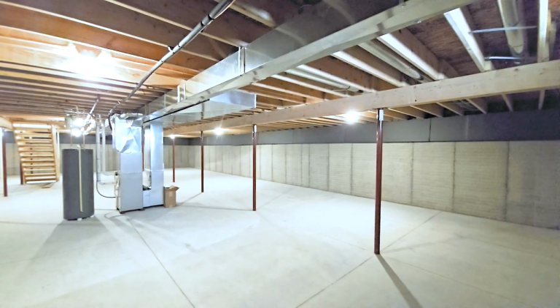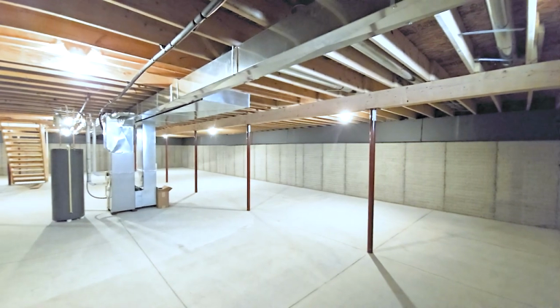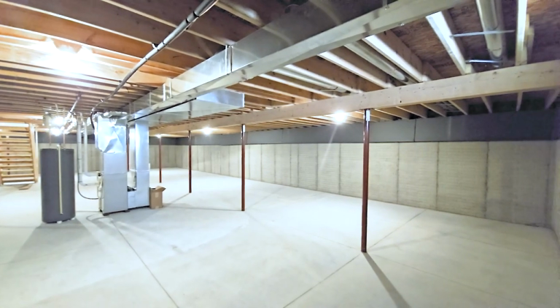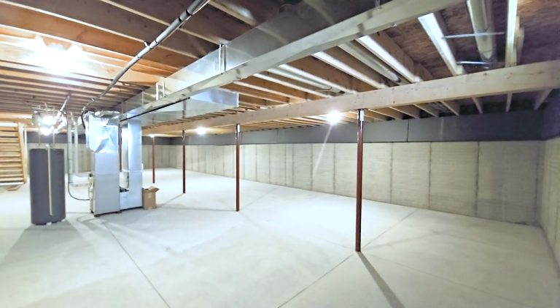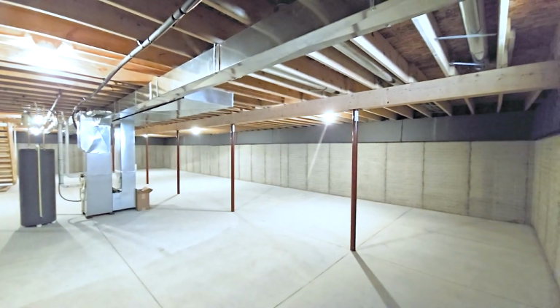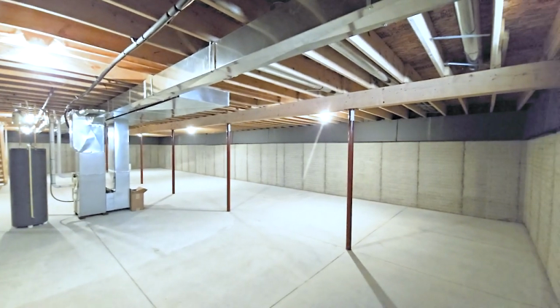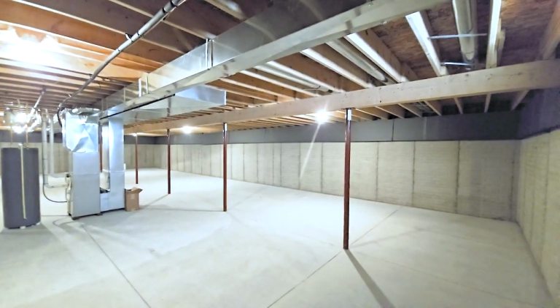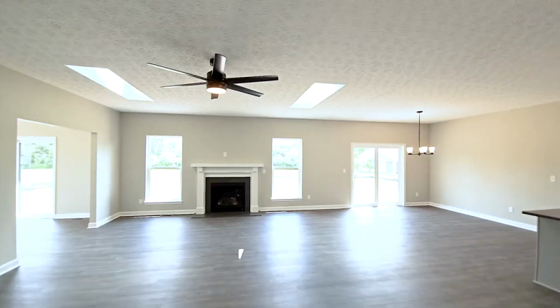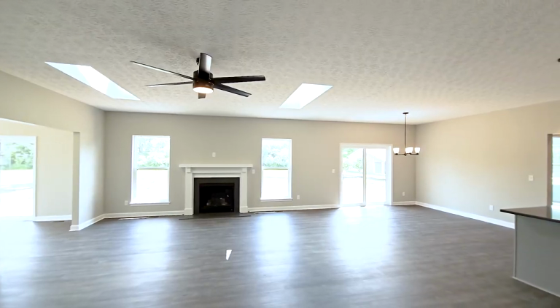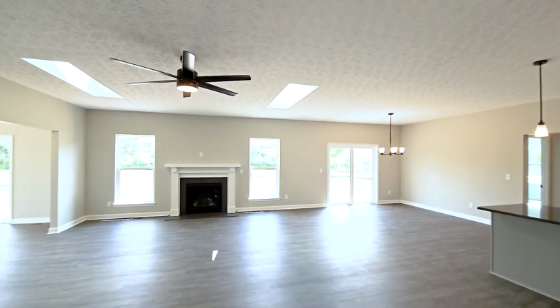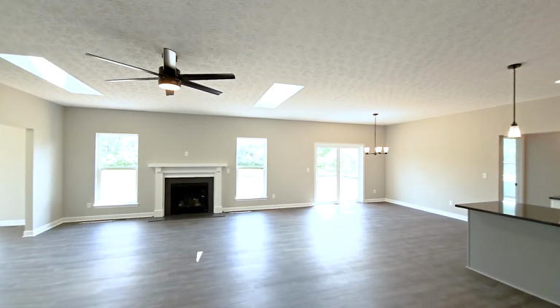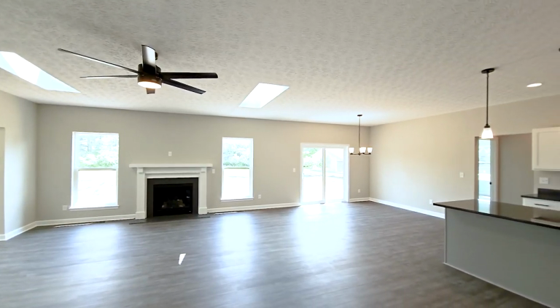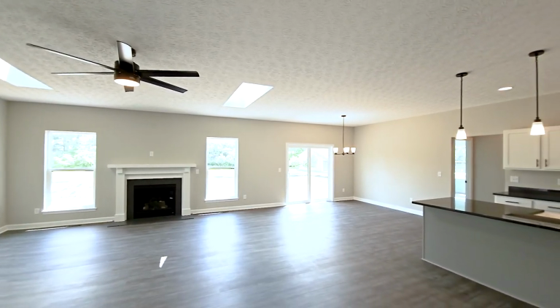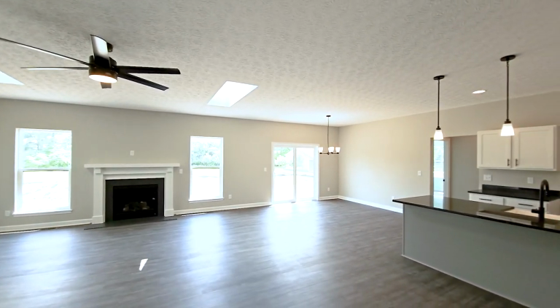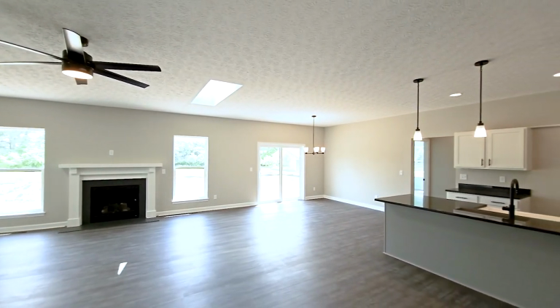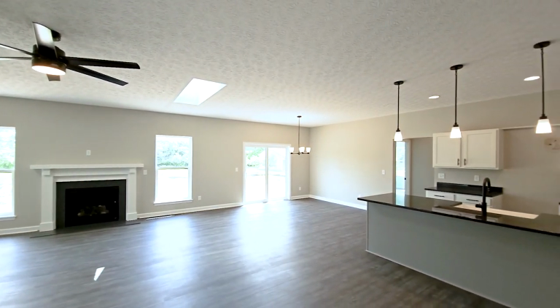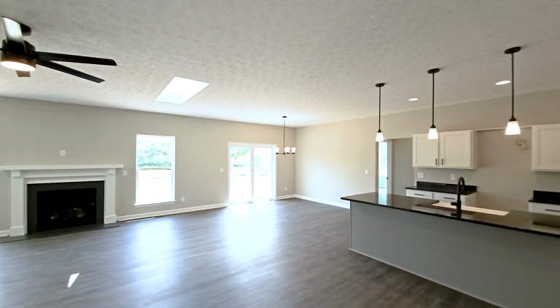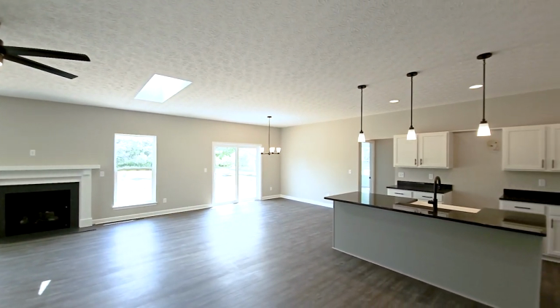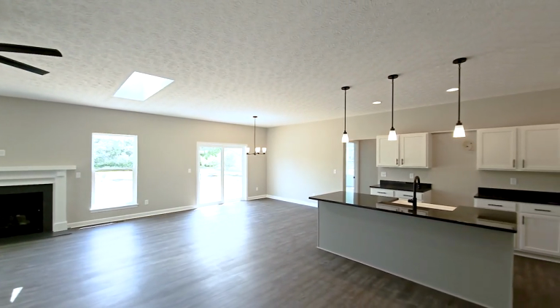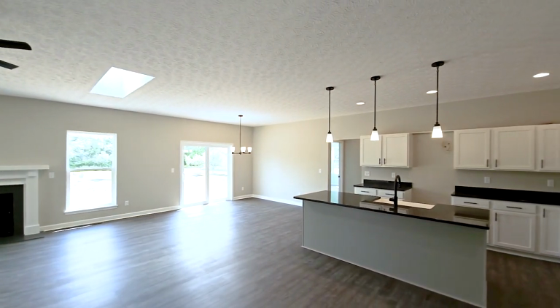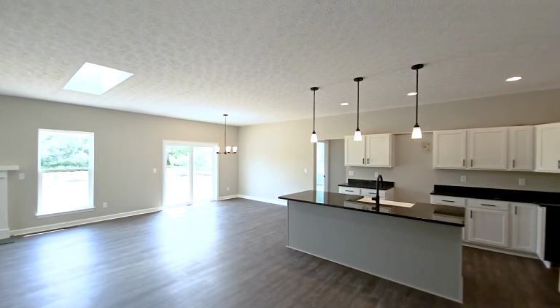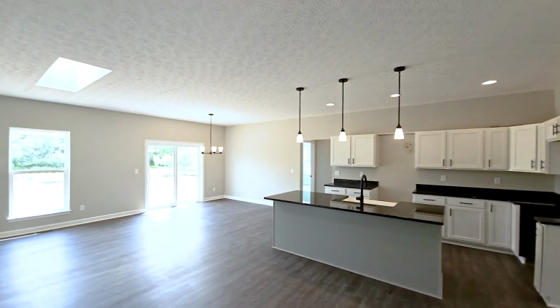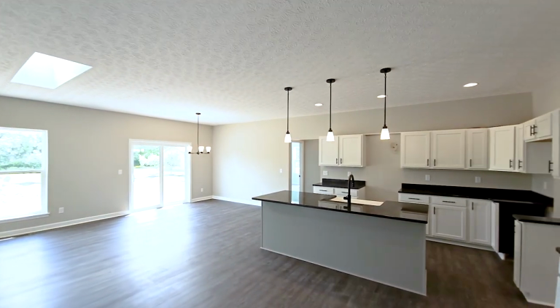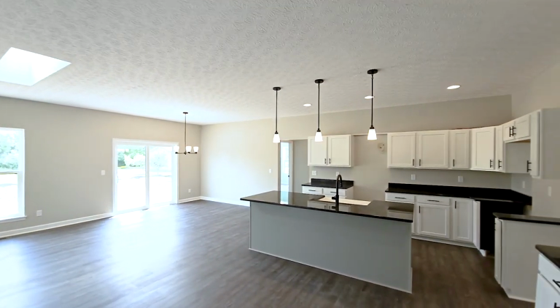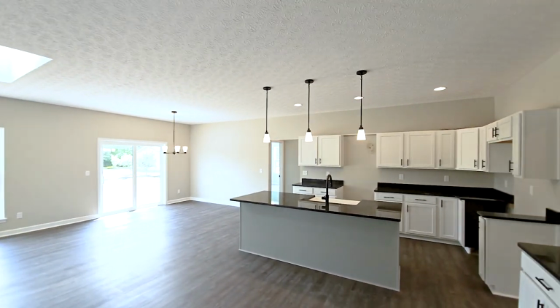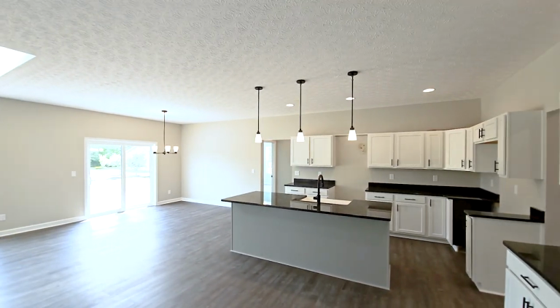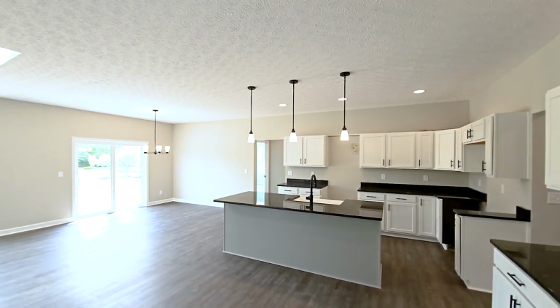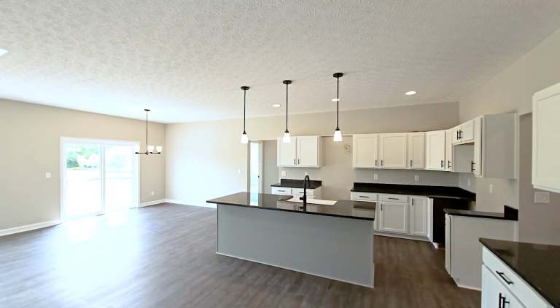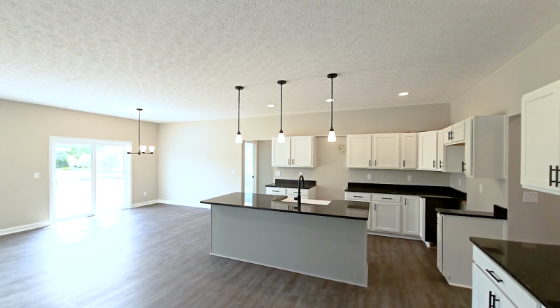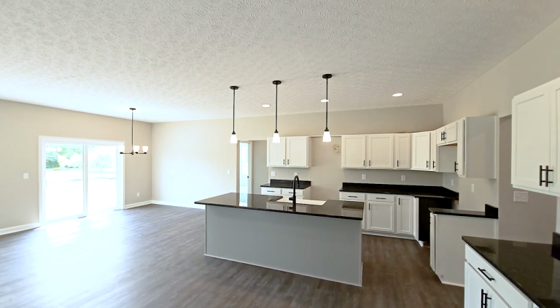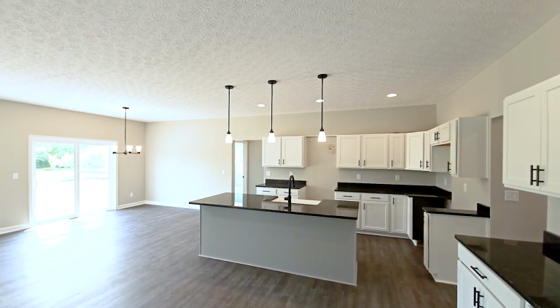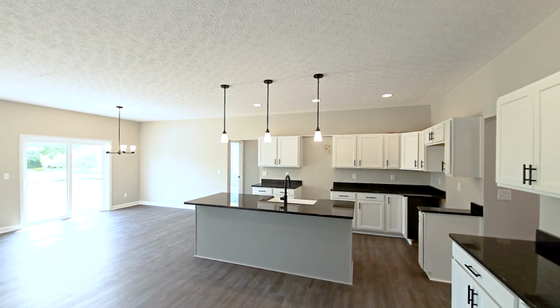Thank you so much for joining our open house of the Wellington Classic Elevation Floor Plan.